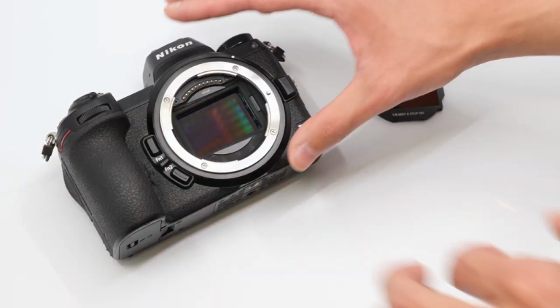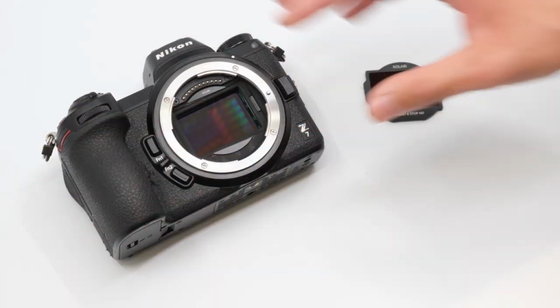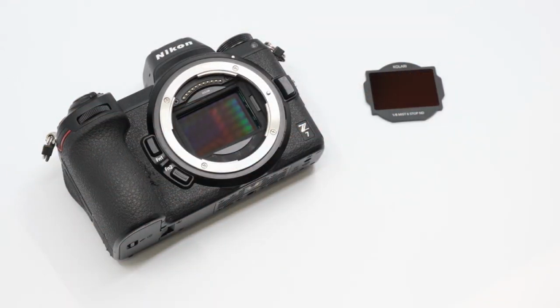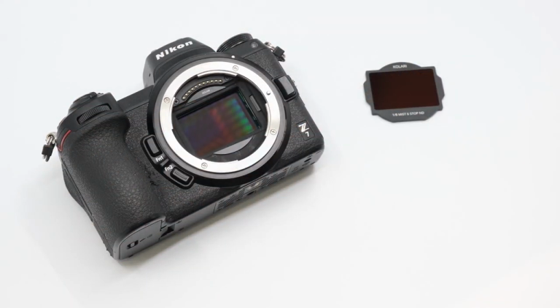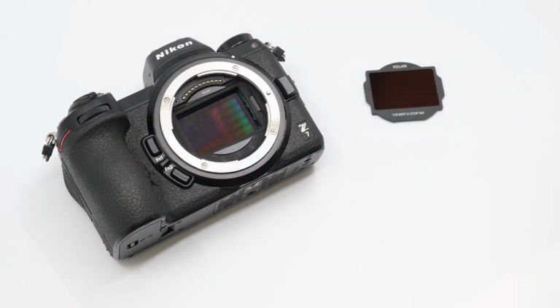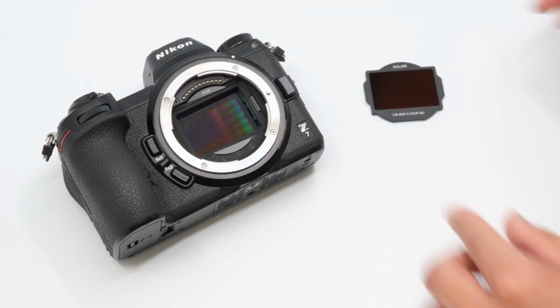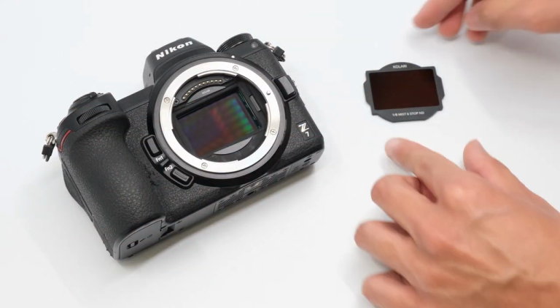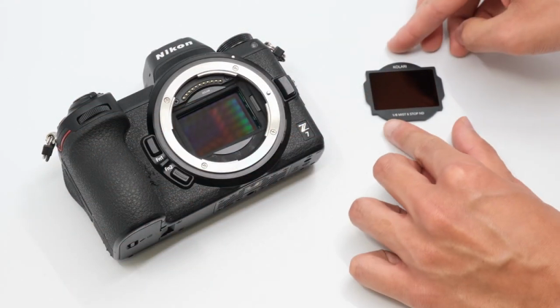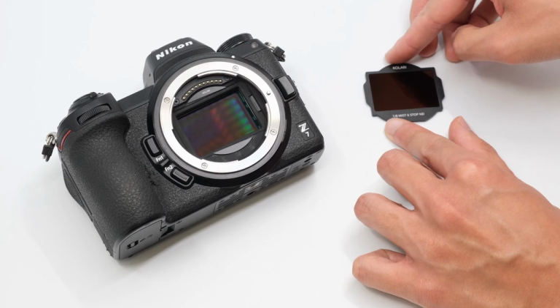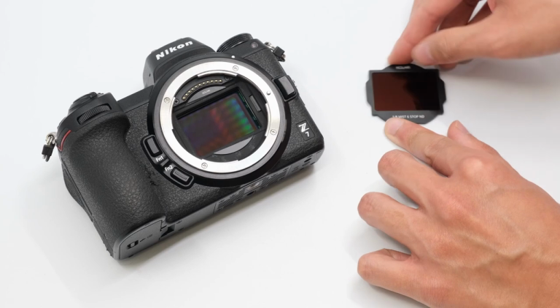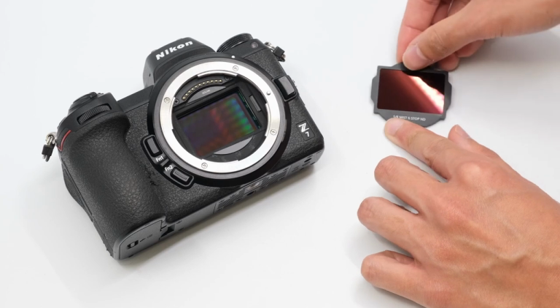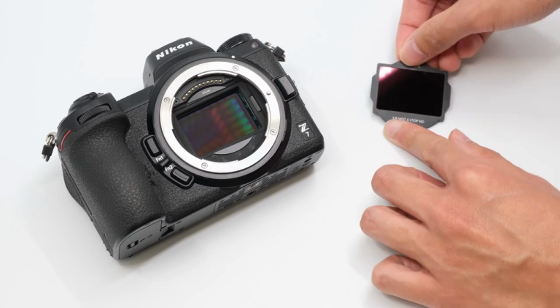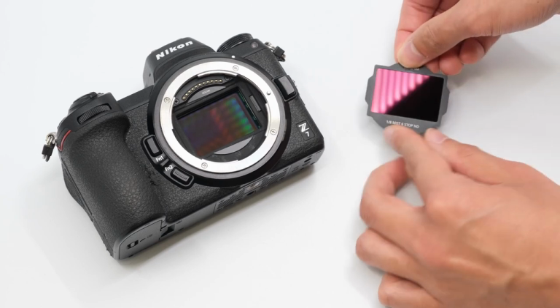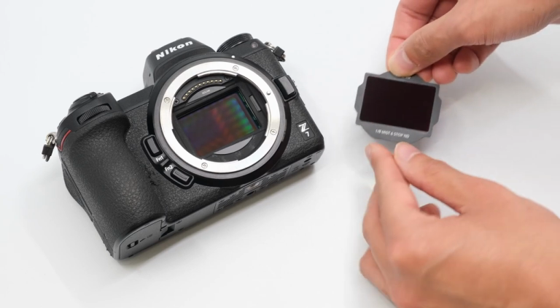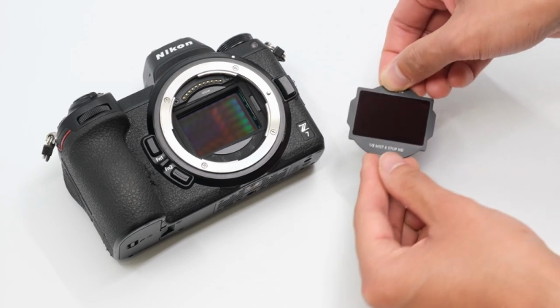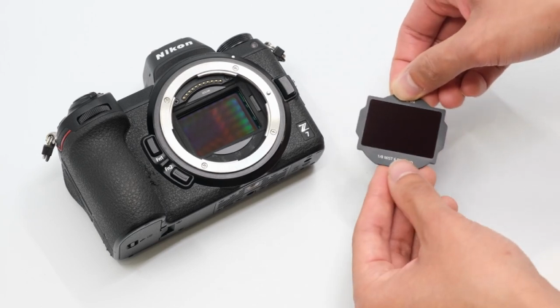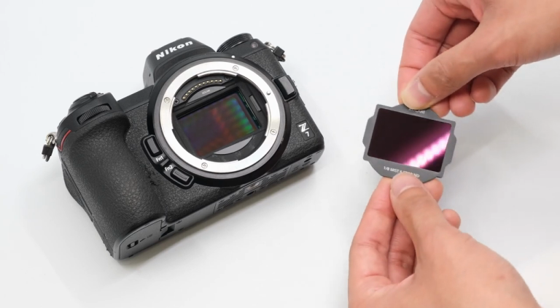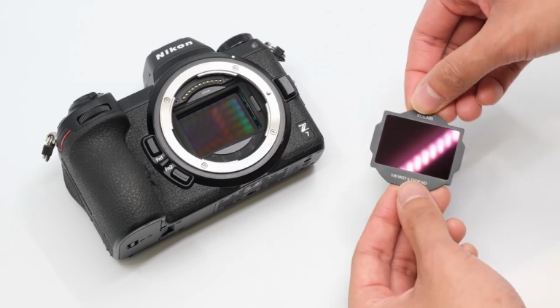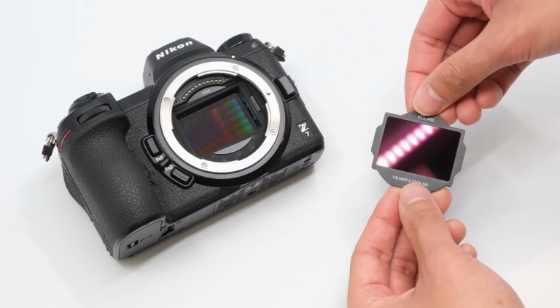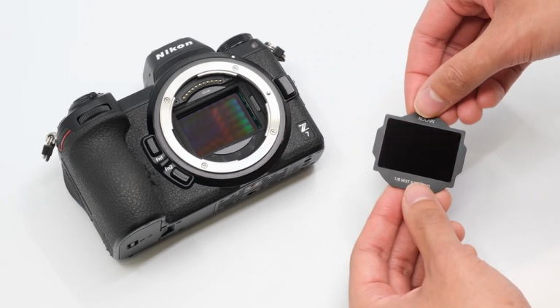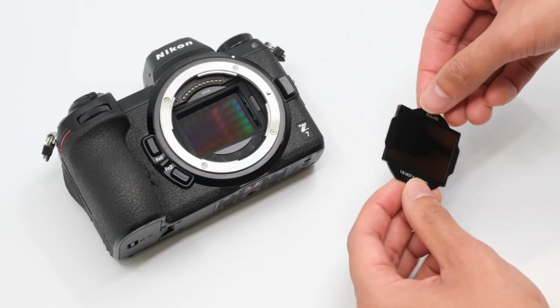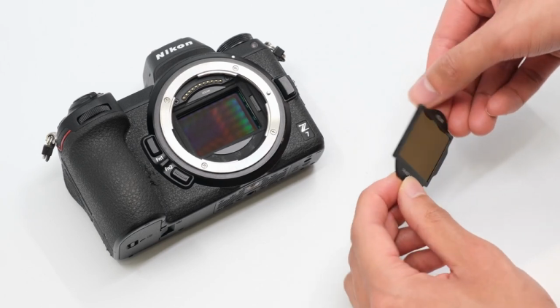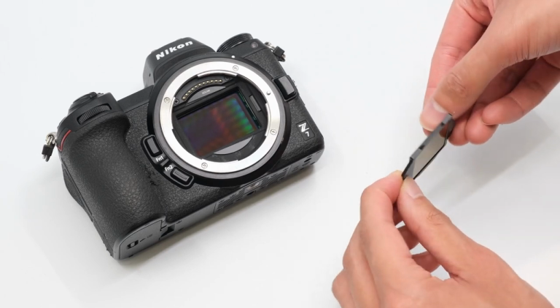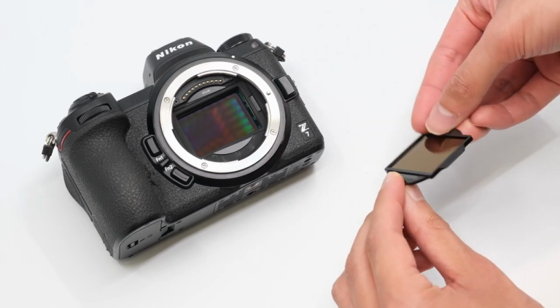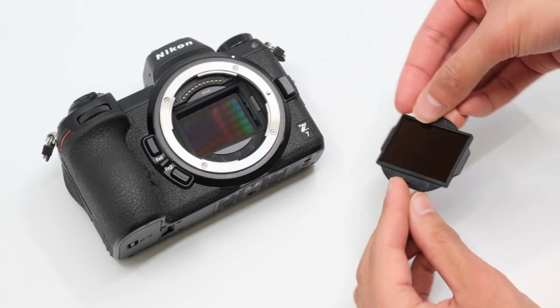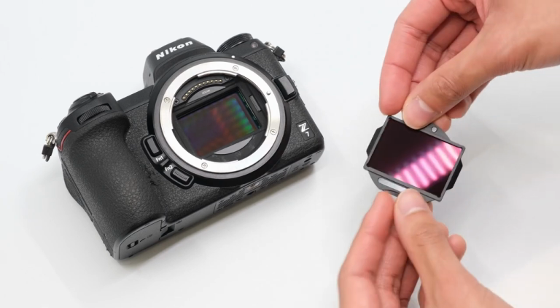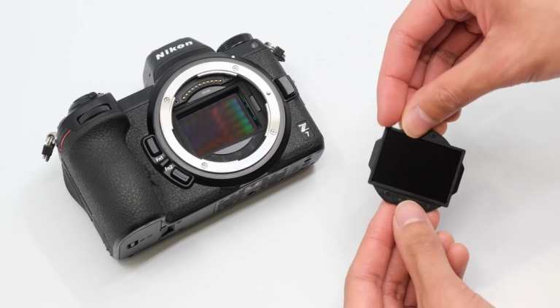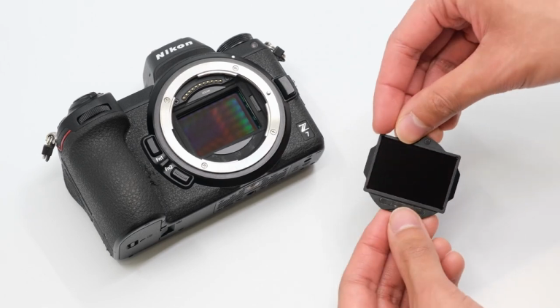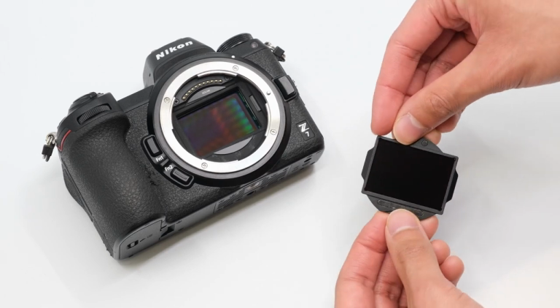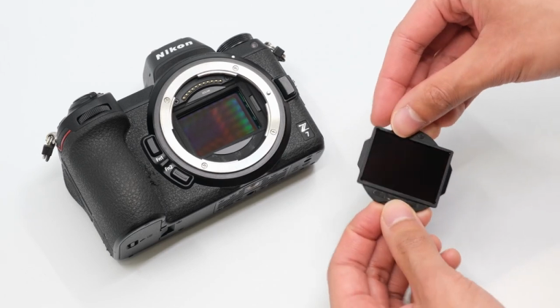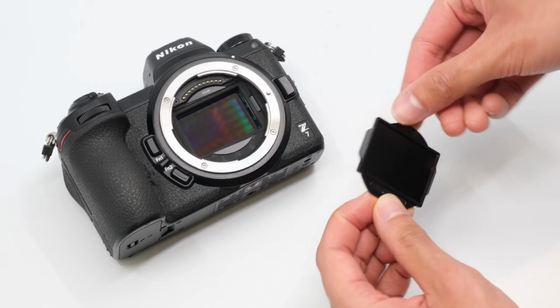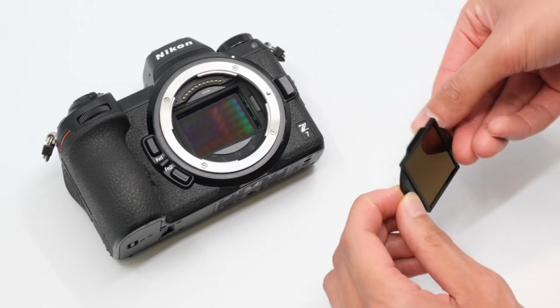Once the mag mount plates are in place, you can easily insert magnetic clip and filters into the inner mount of the camera.